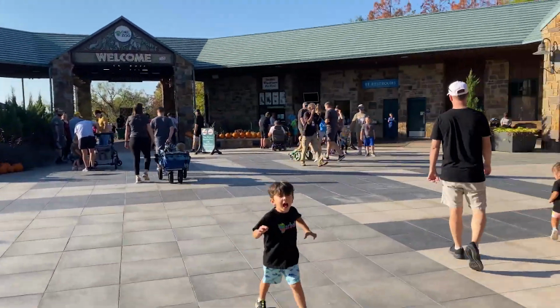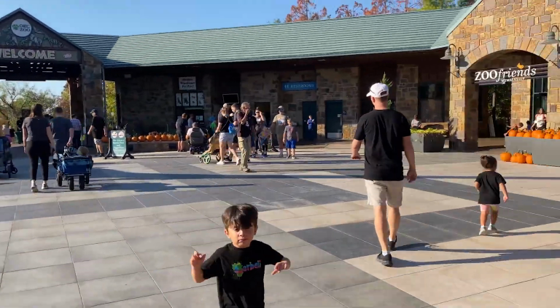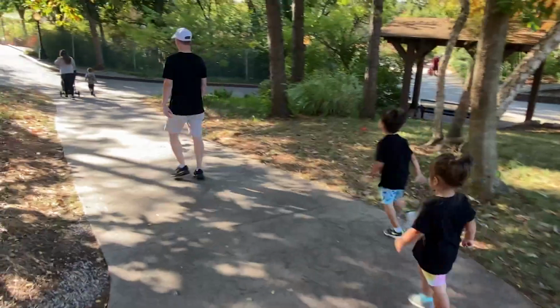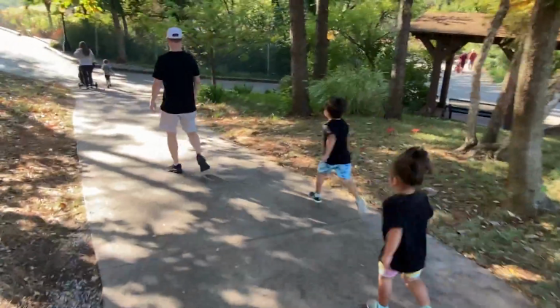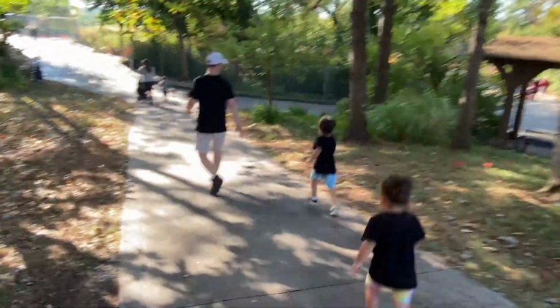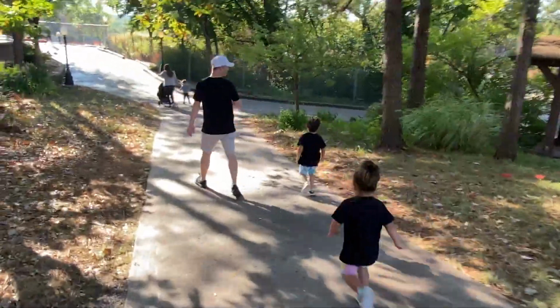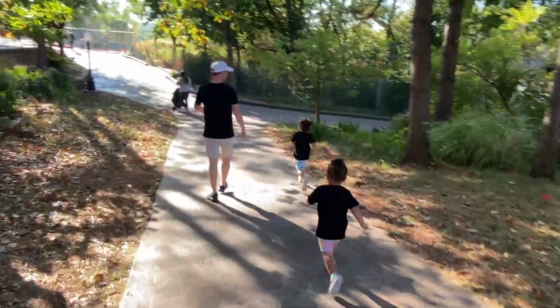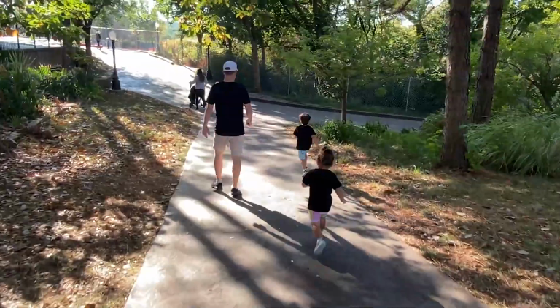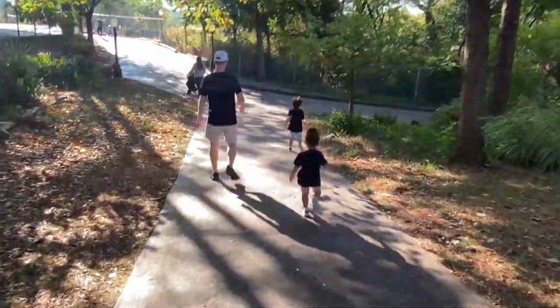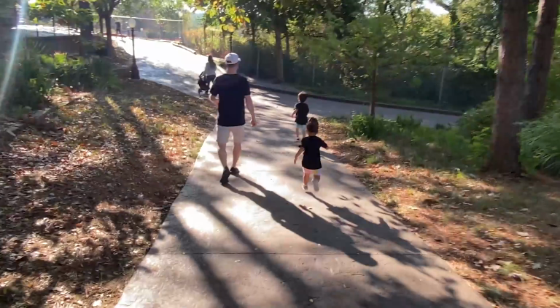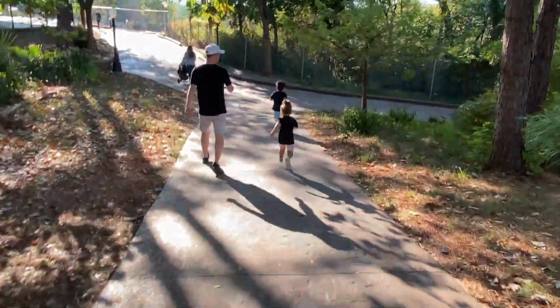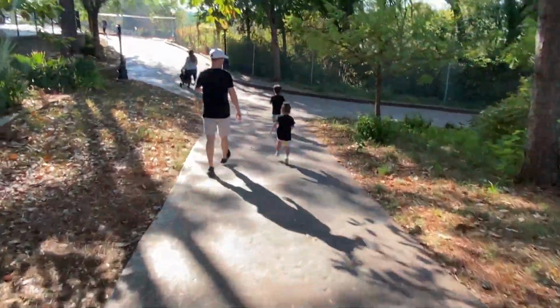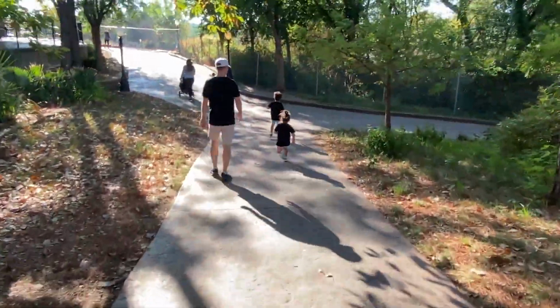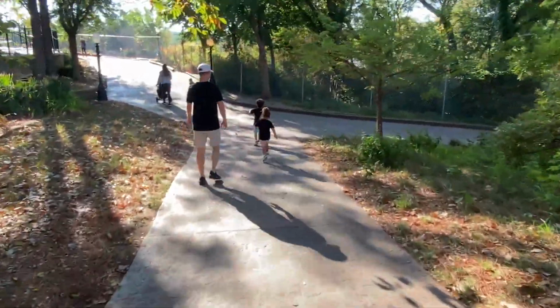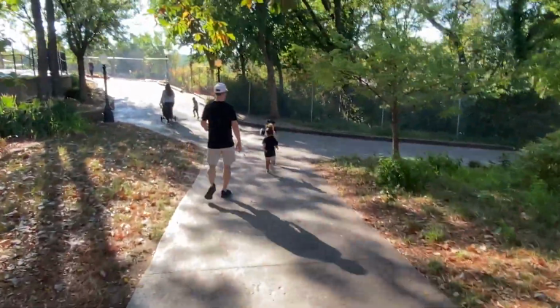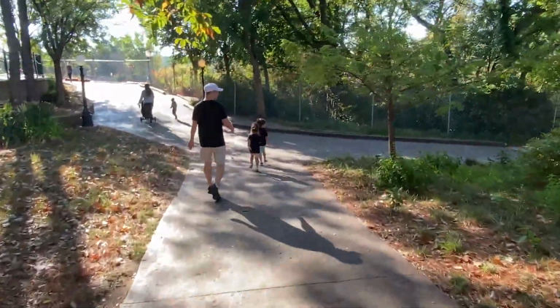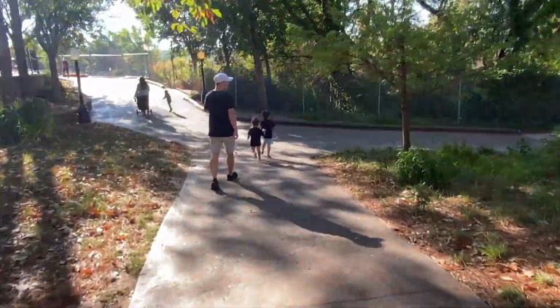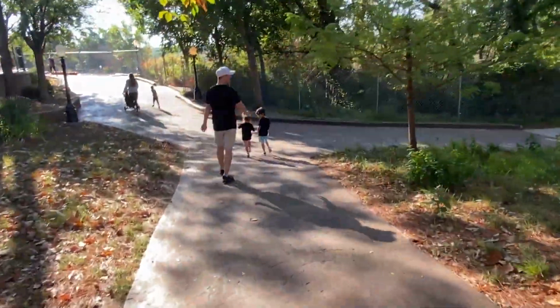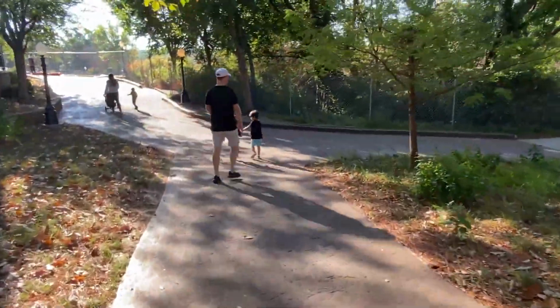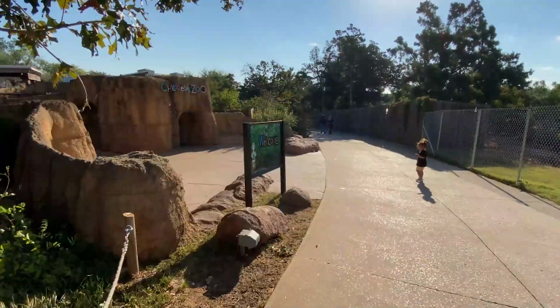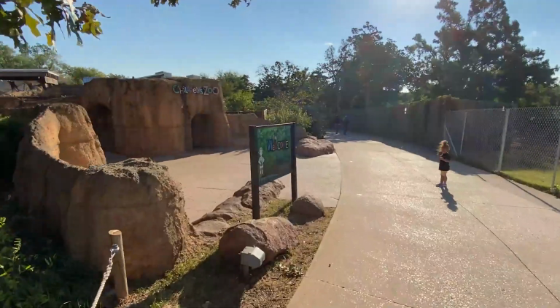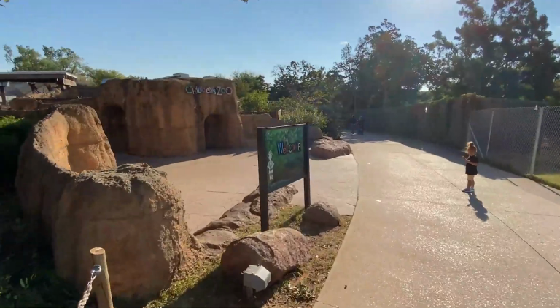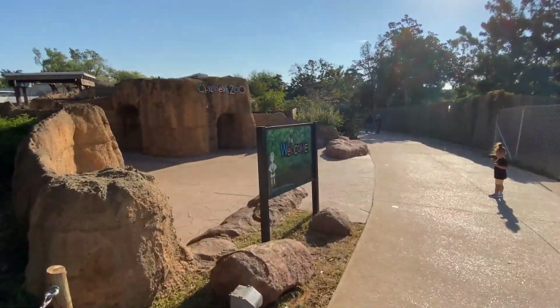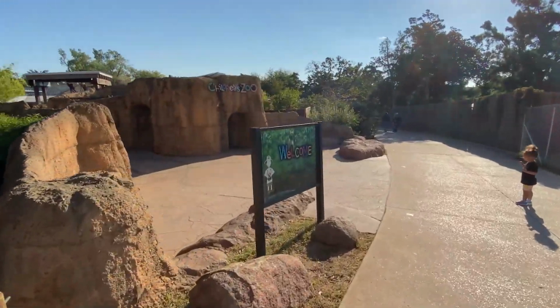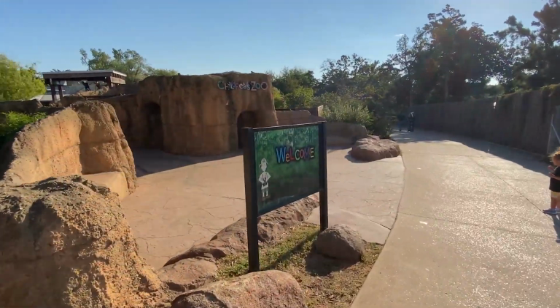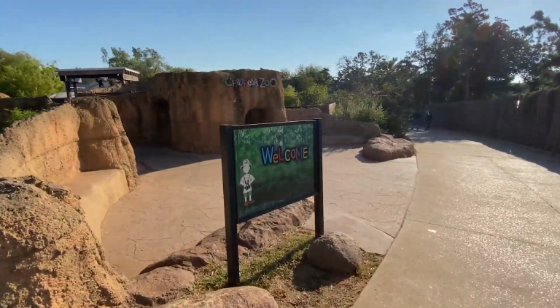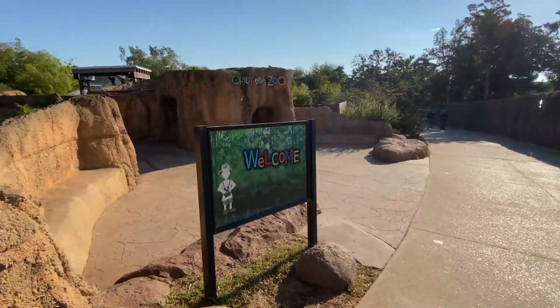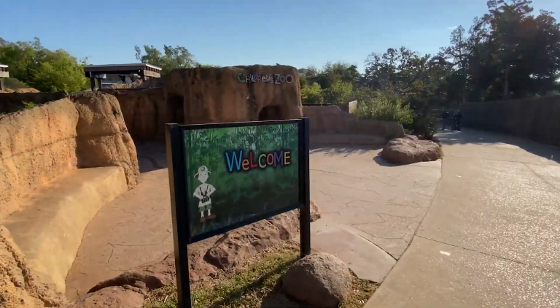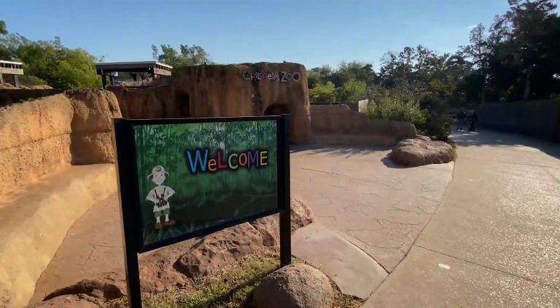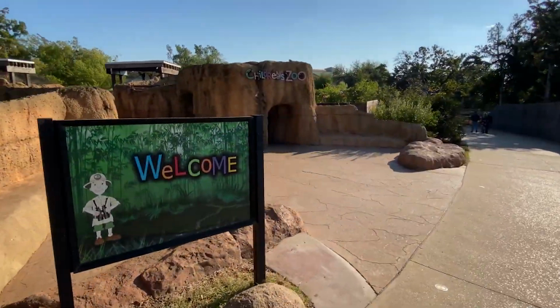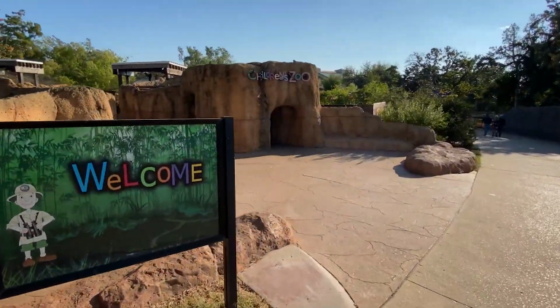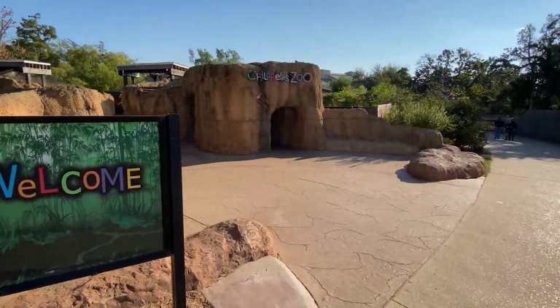It was such a beautiful sunny day outside, we thought it would be a really fun idea to go explore the zoo.